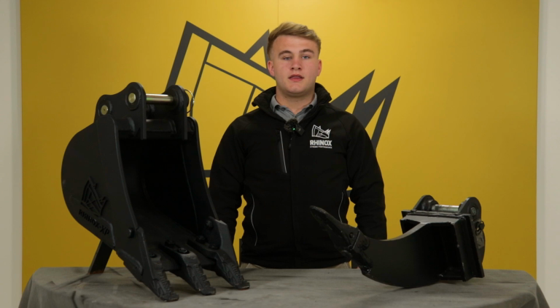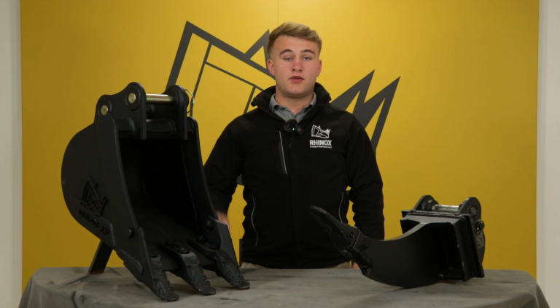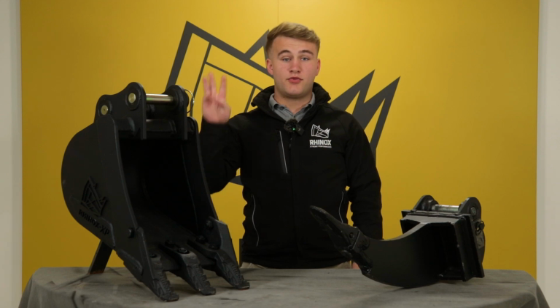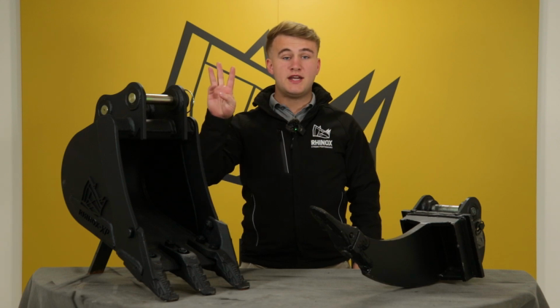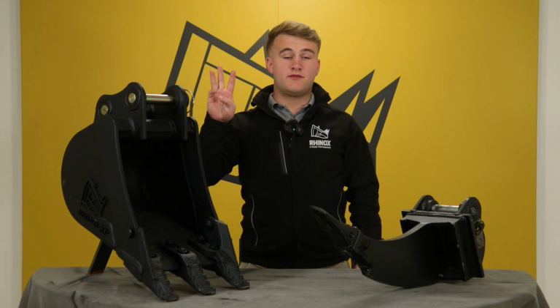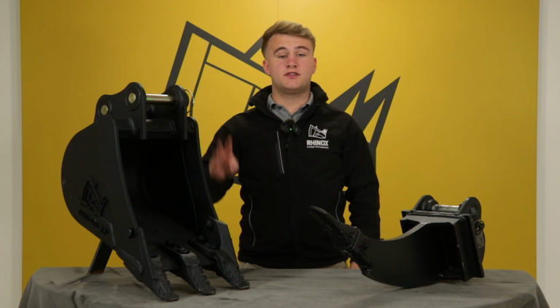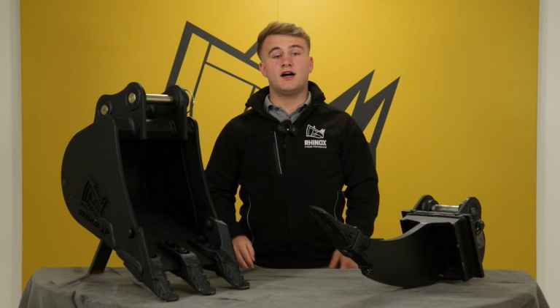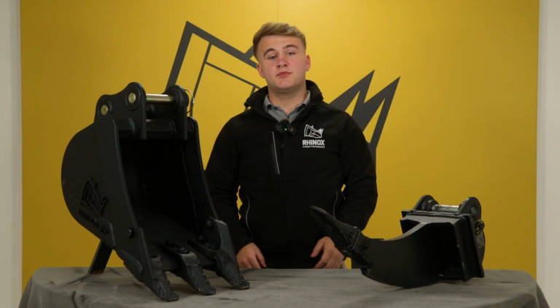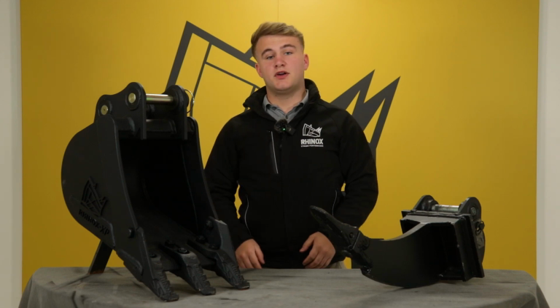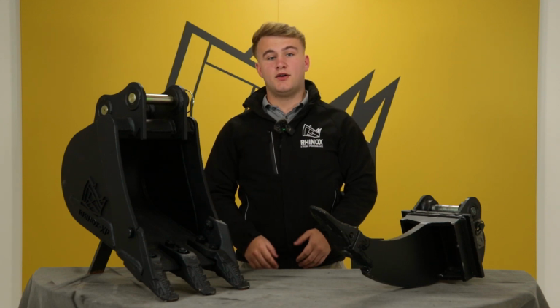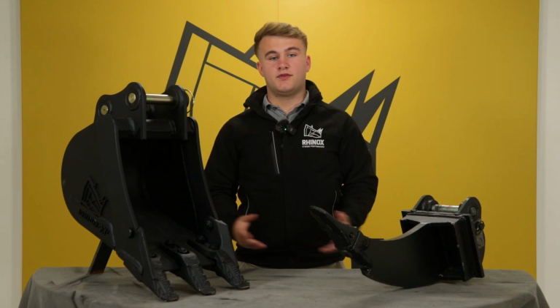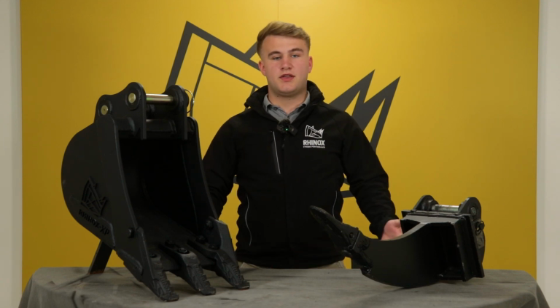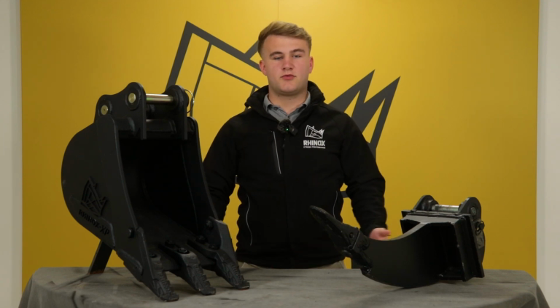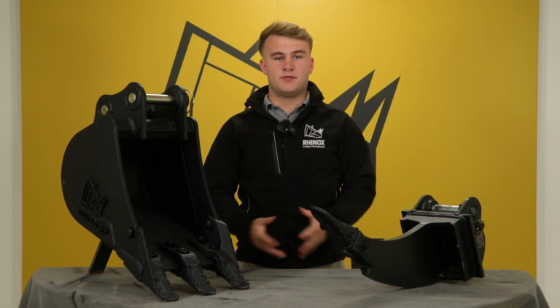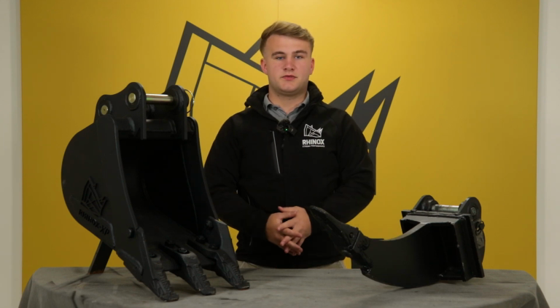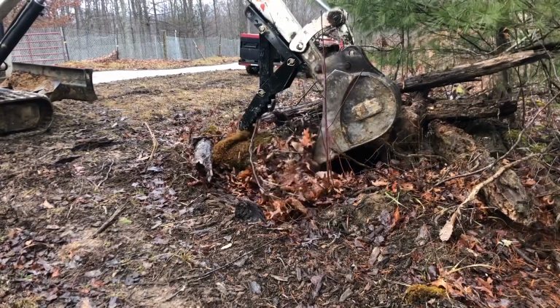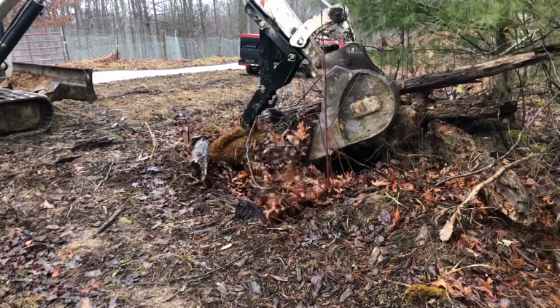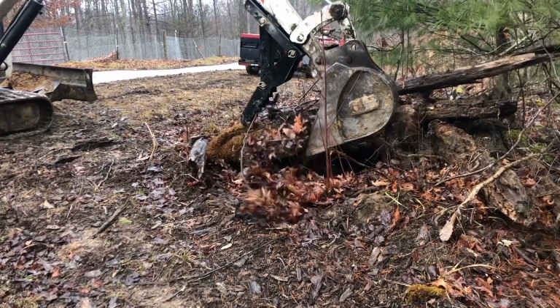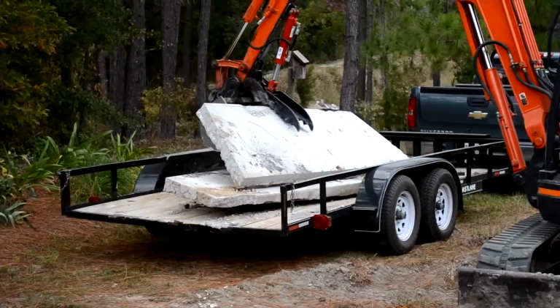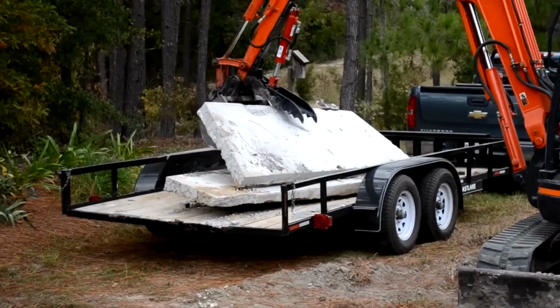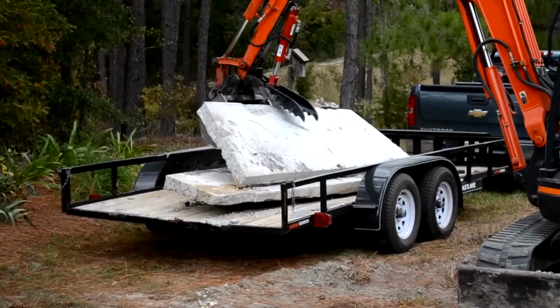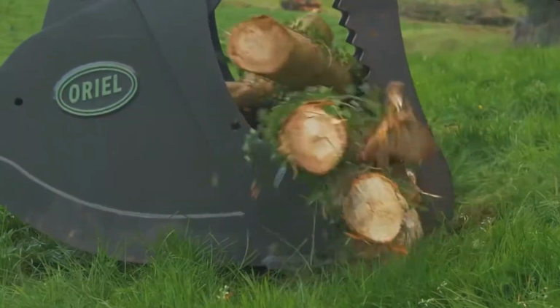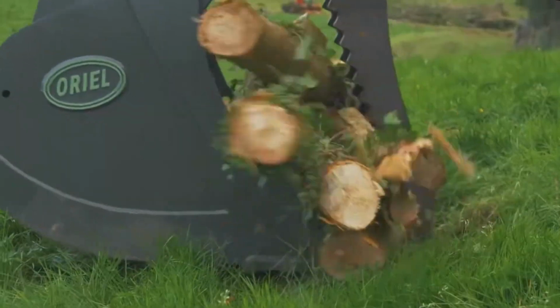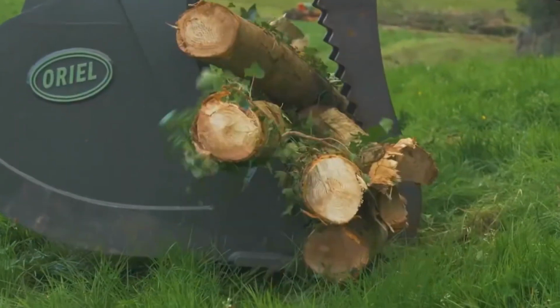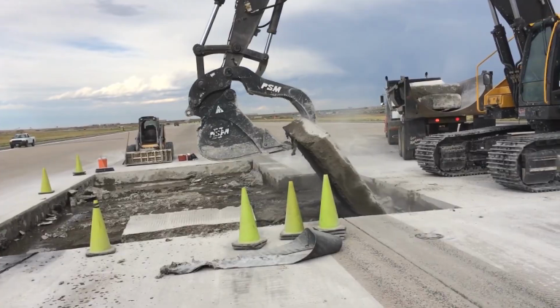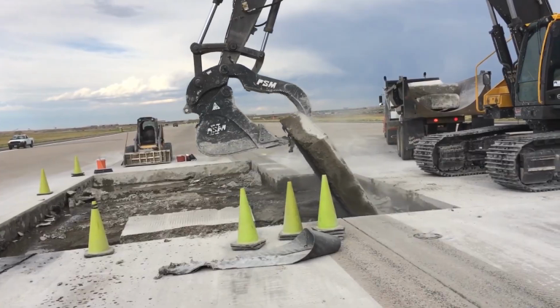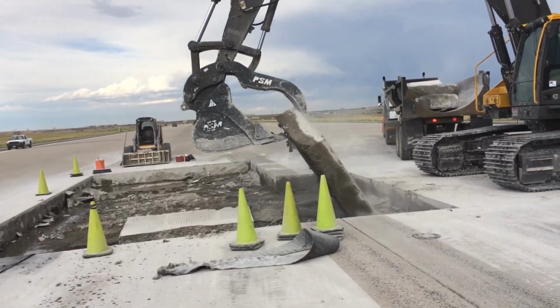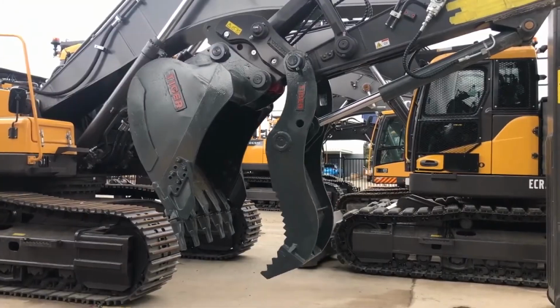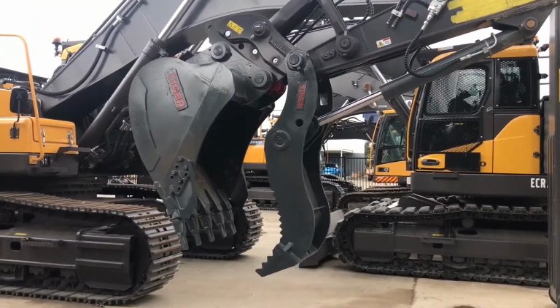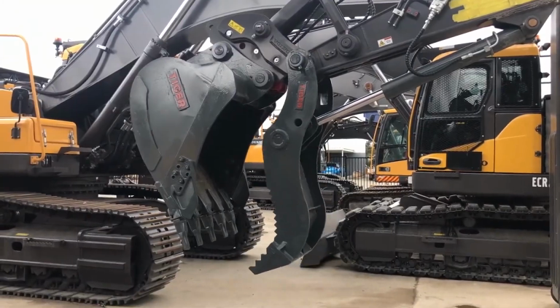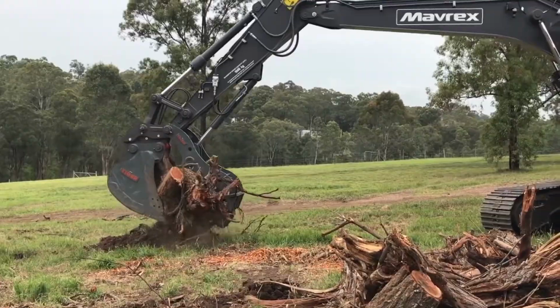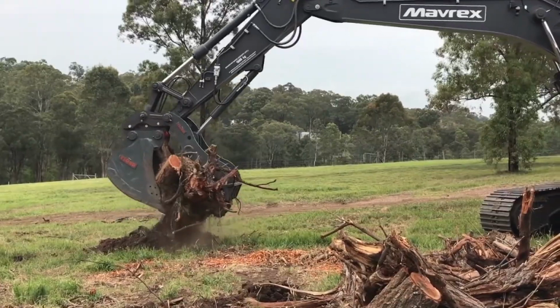There are three different types of thumb grabs, but how do they work and what attachments do they work best with?